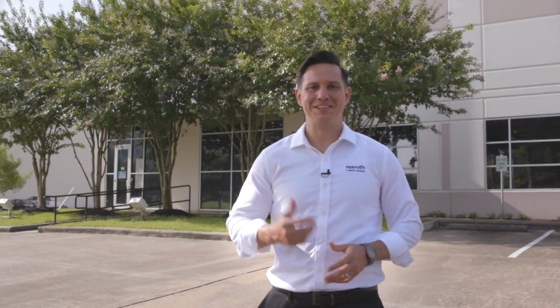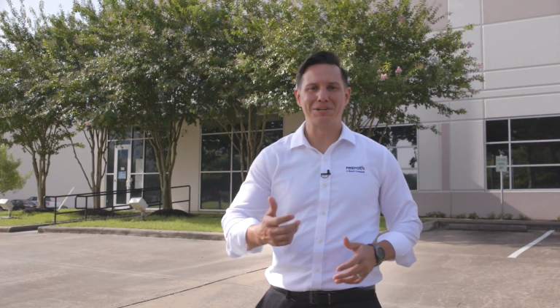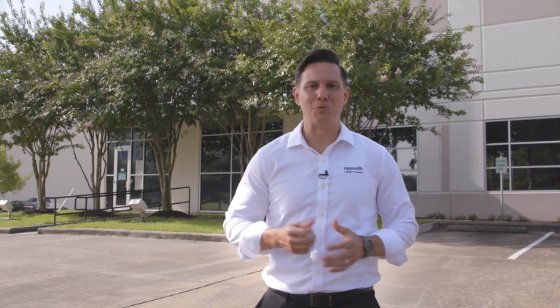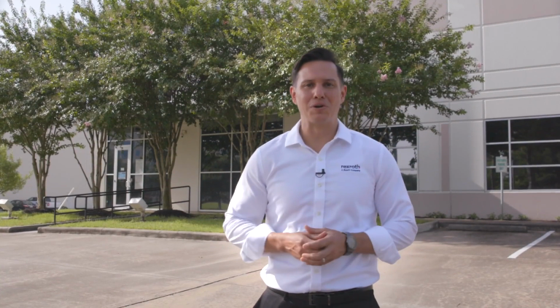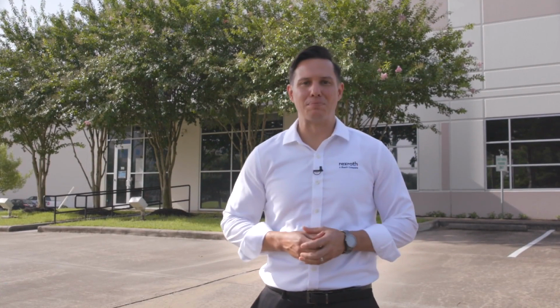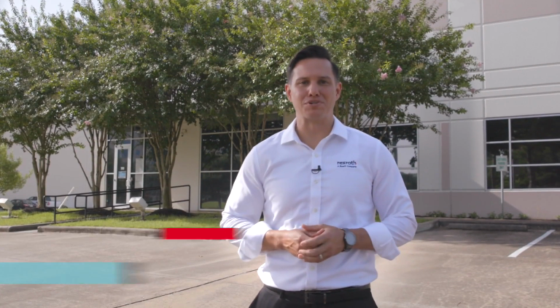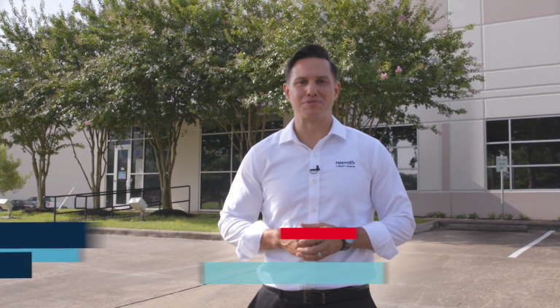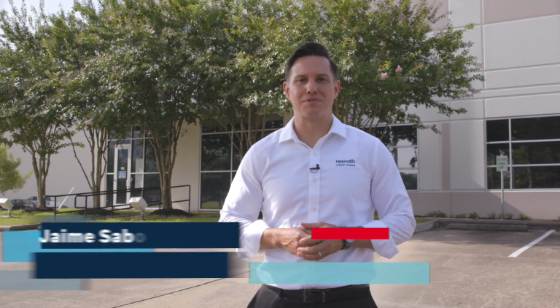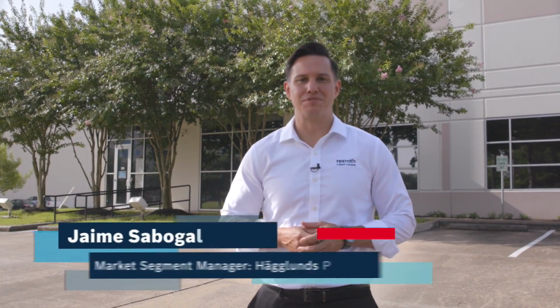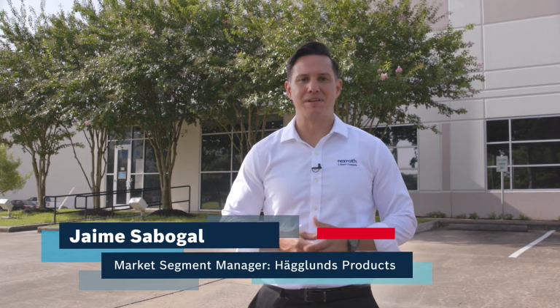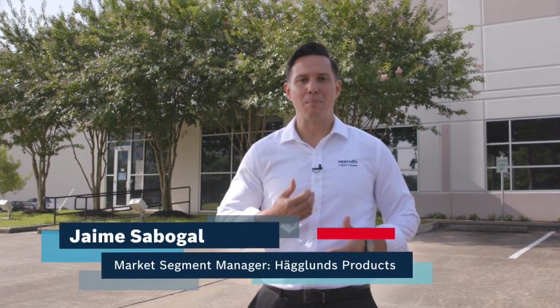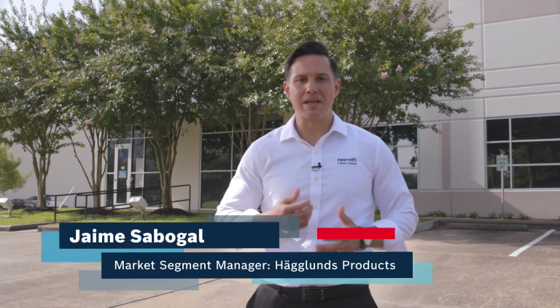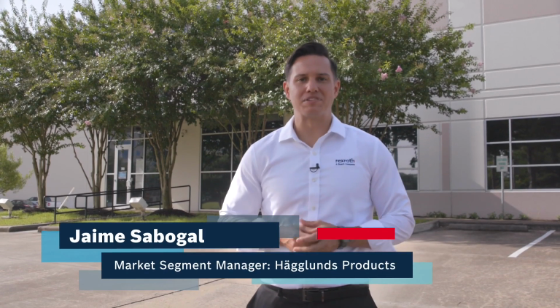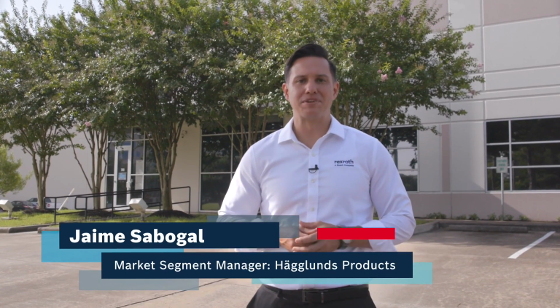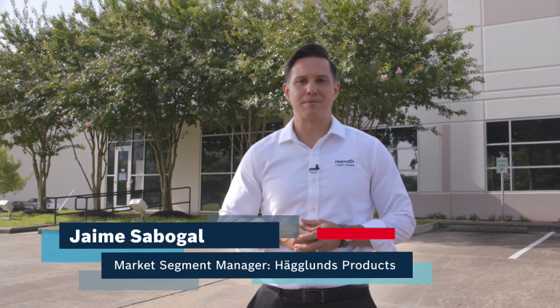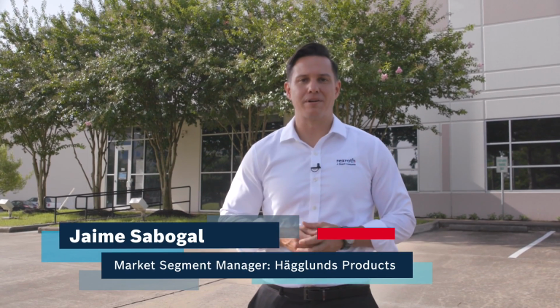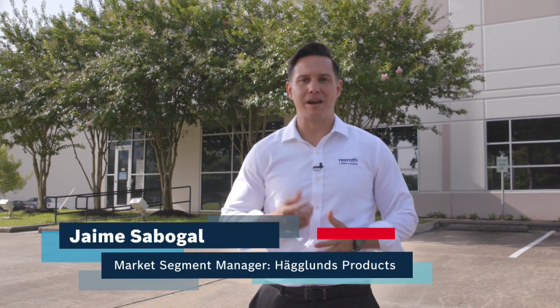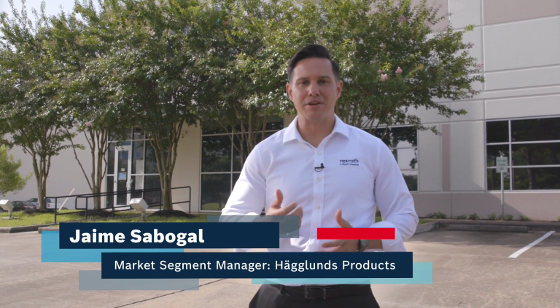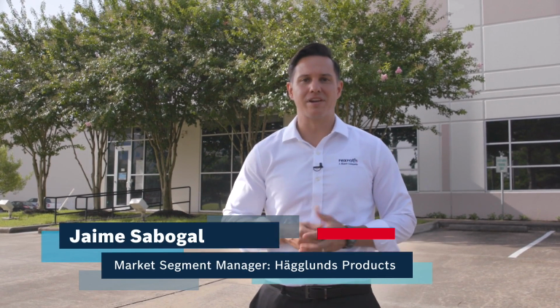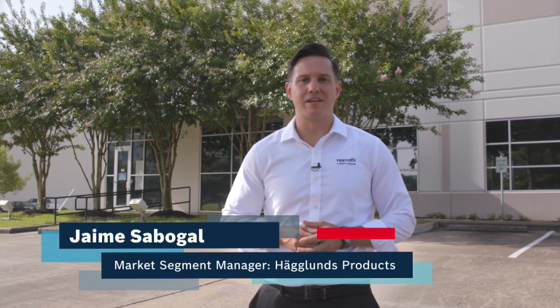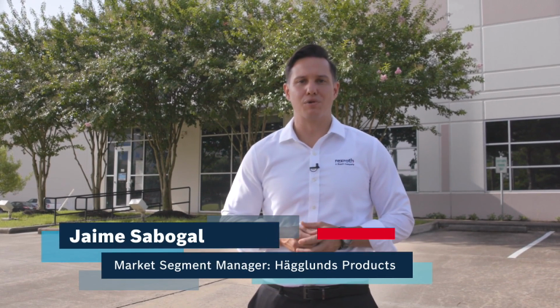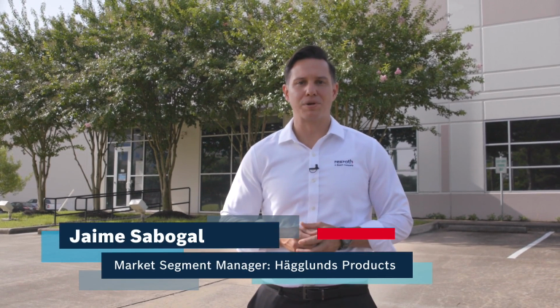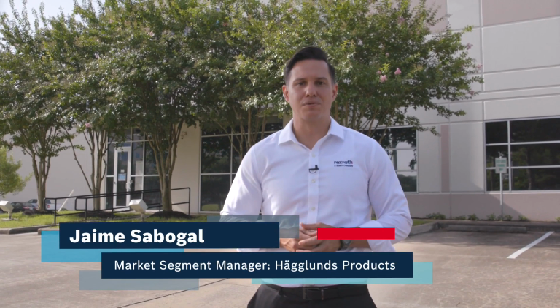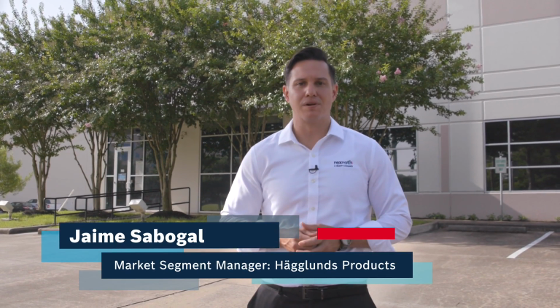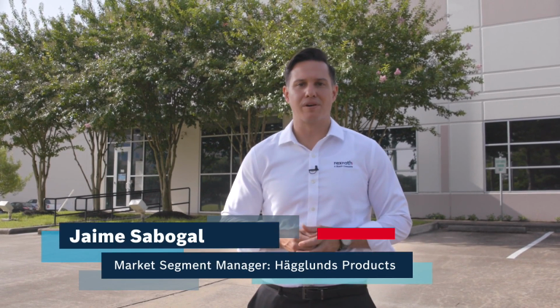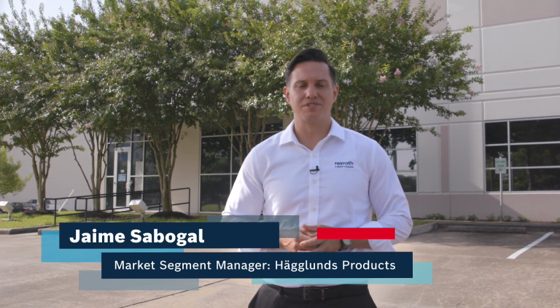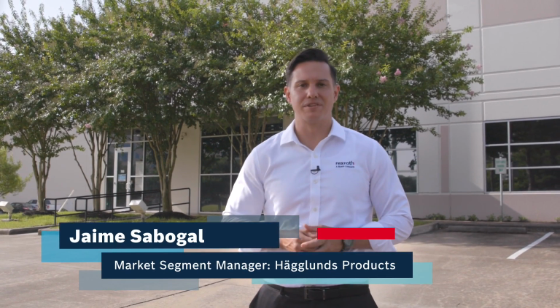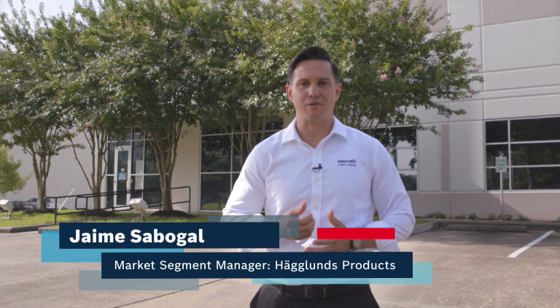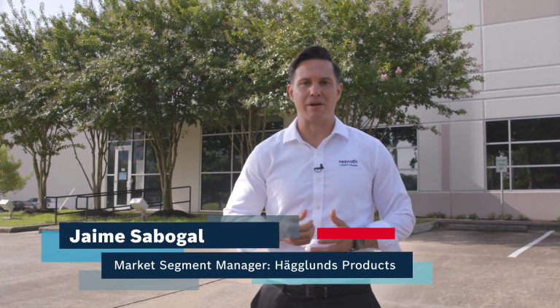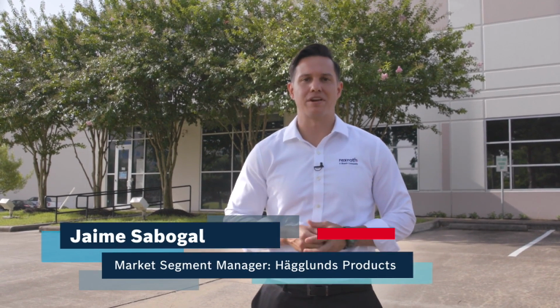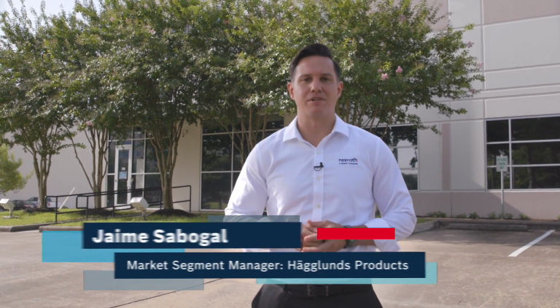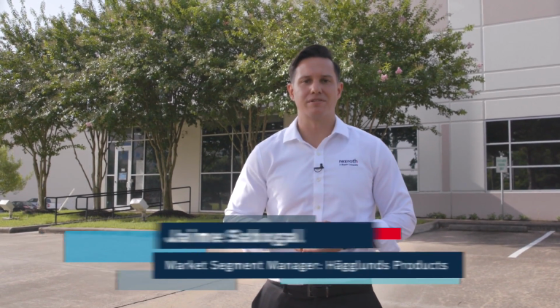Hello, welcome to Bosch Rexroth Houston. My name is Jaime Sabogel and I'm here today to give you a quick tour of our facility that repairs hydraulics.